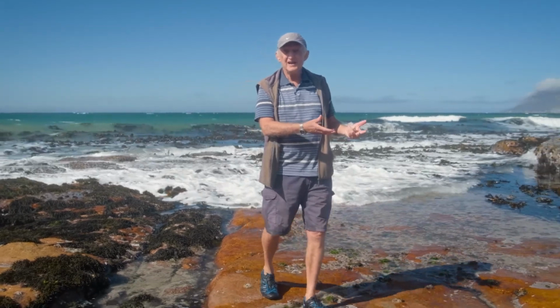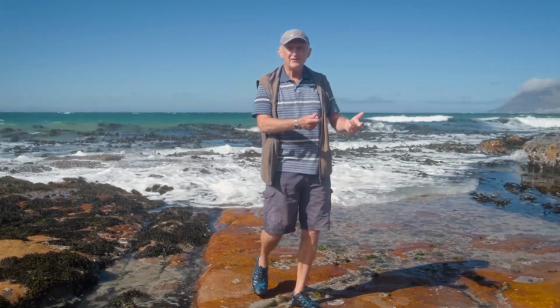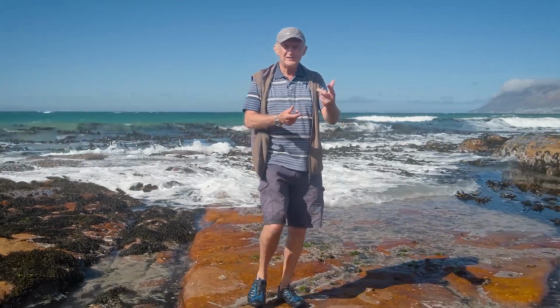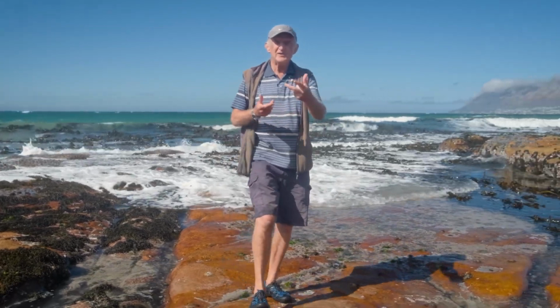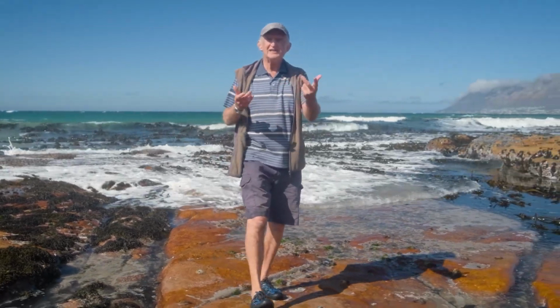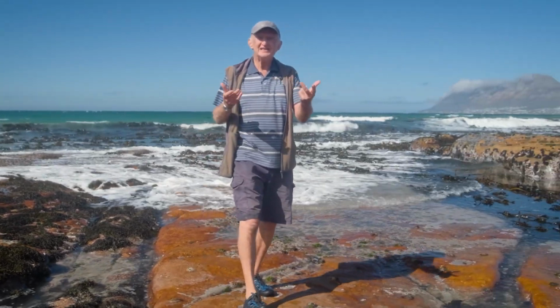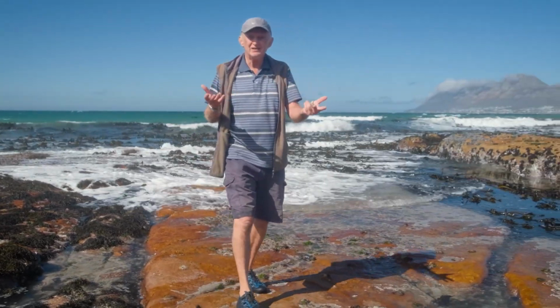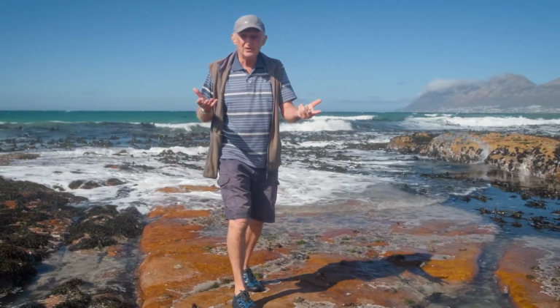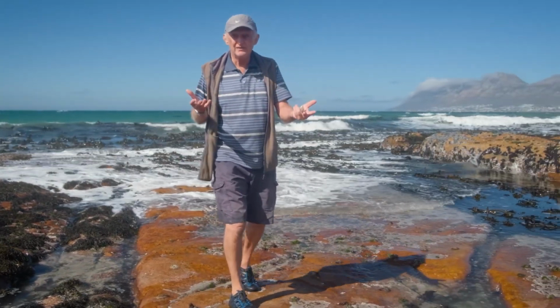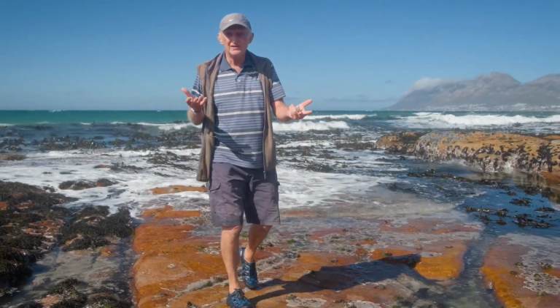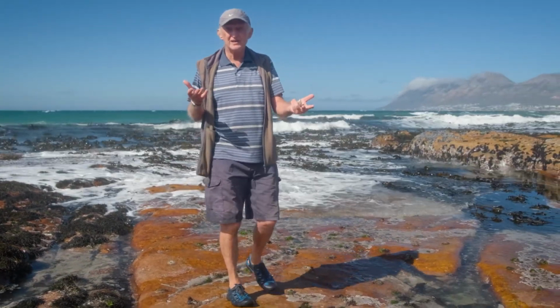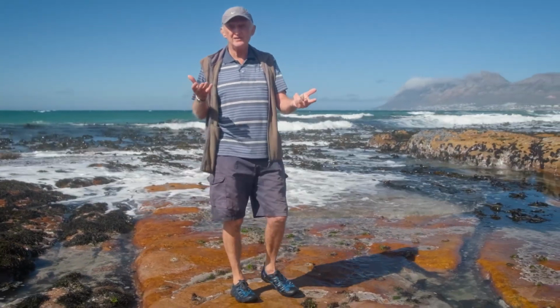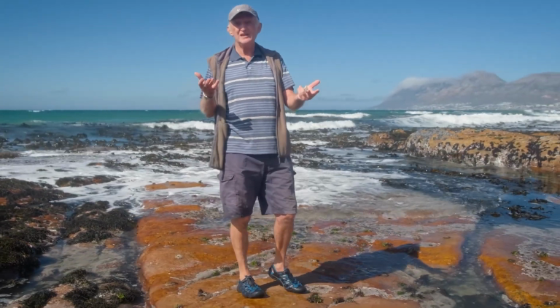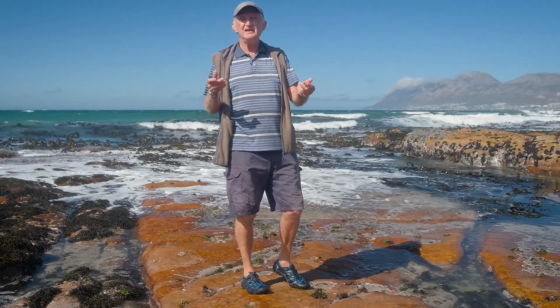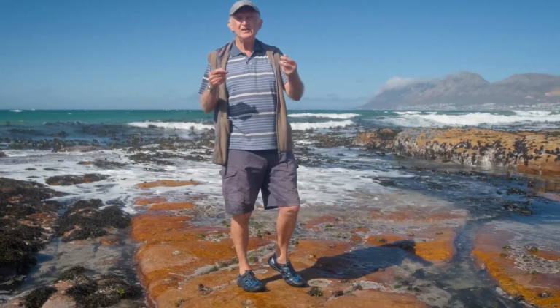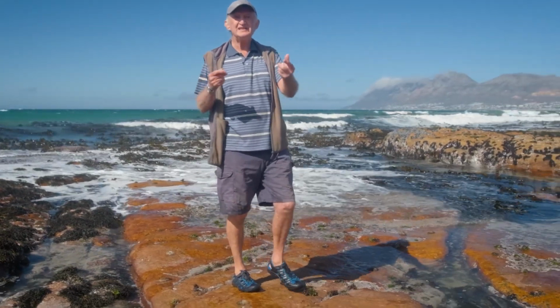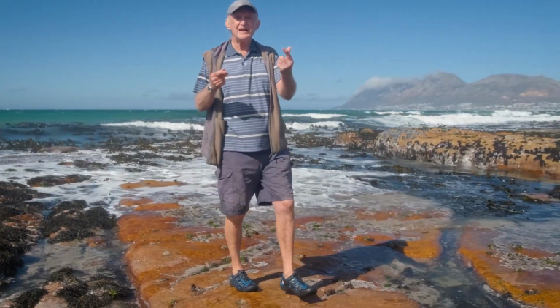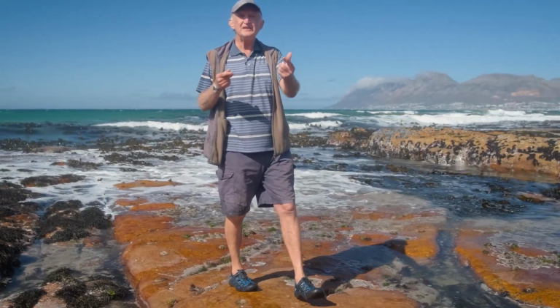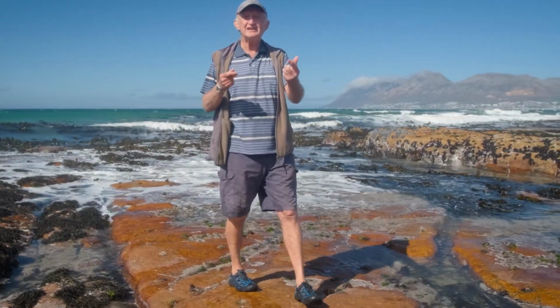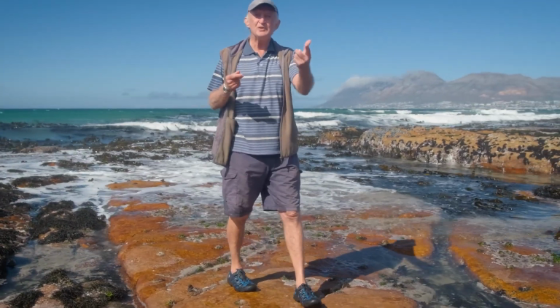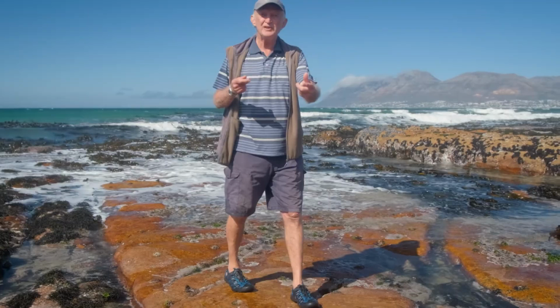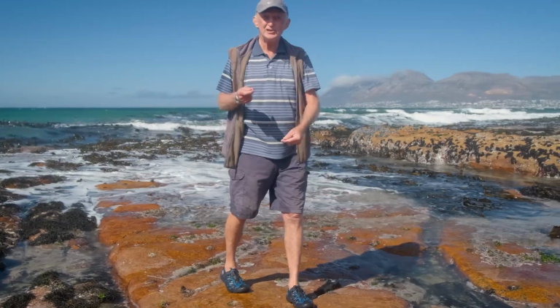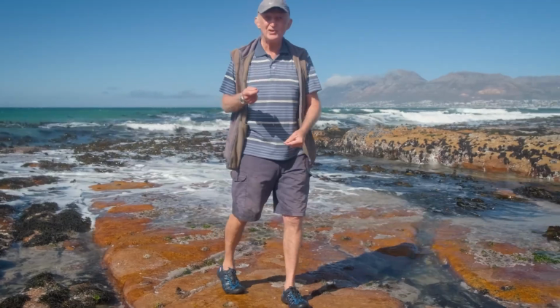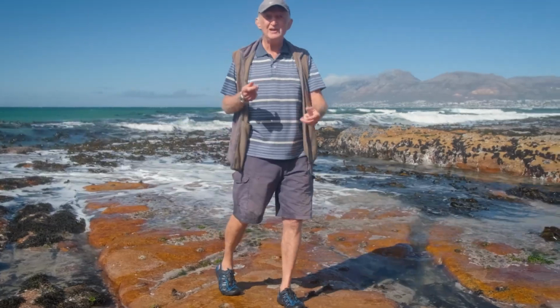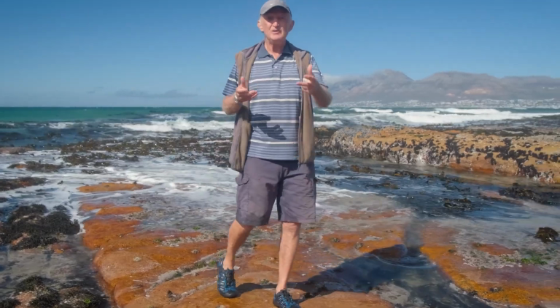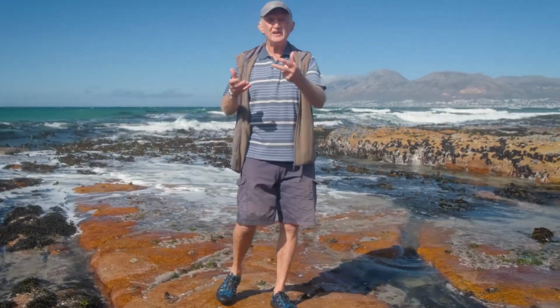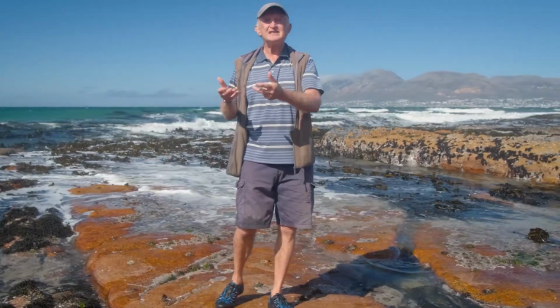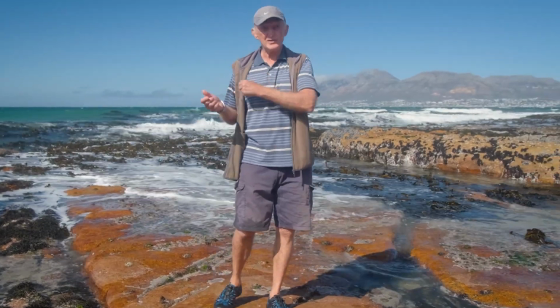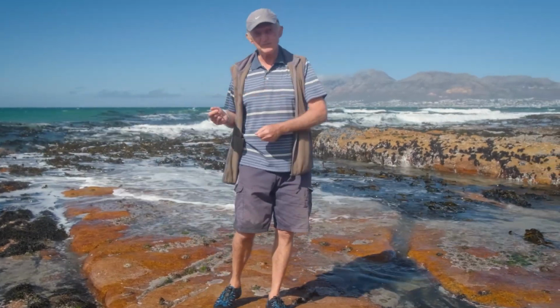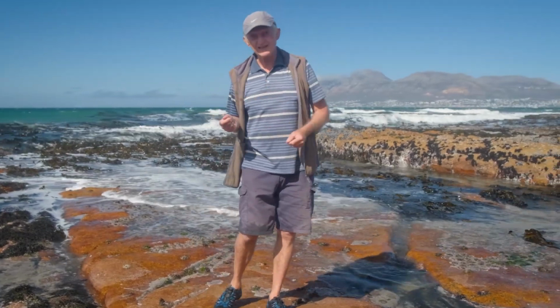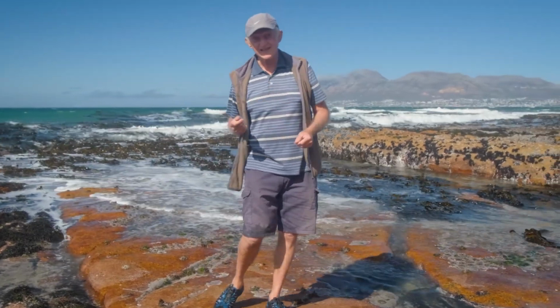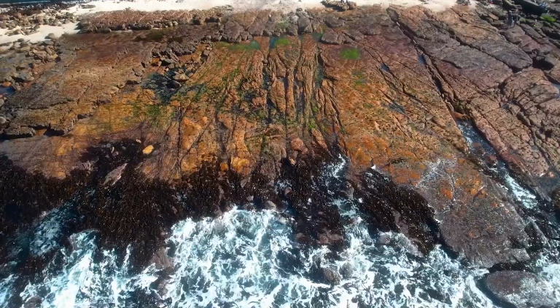Of course, if you want to see all of those zones, you need to come and explore the shore when it's low spring tides.